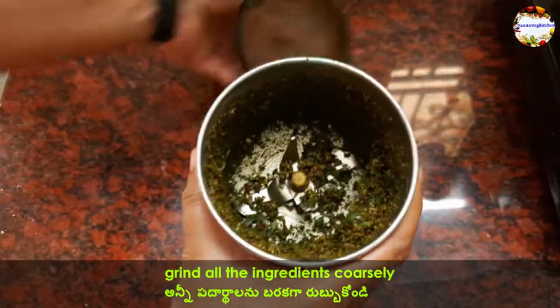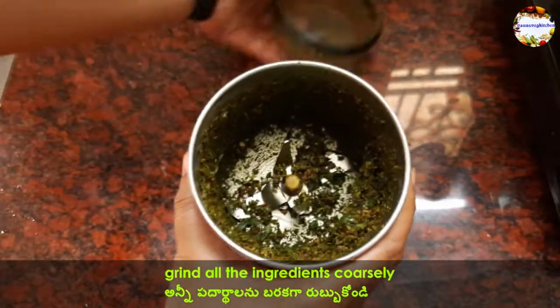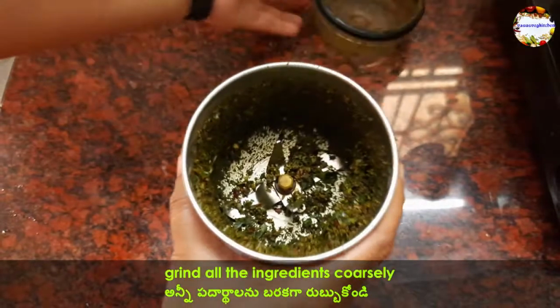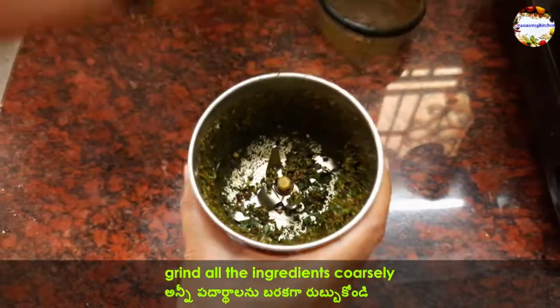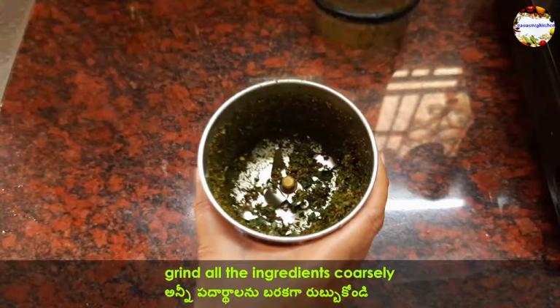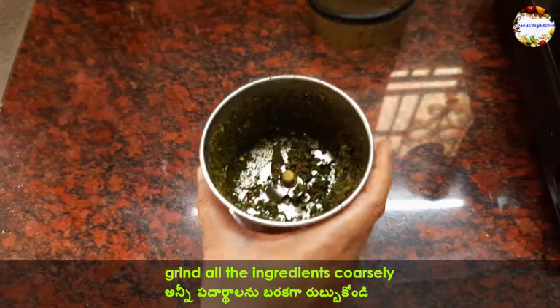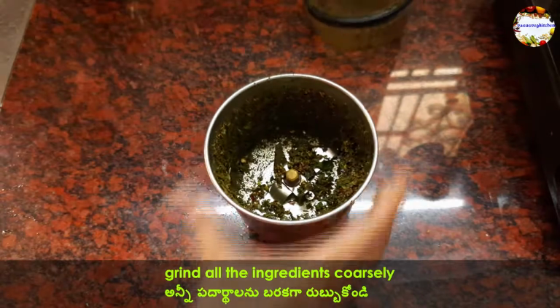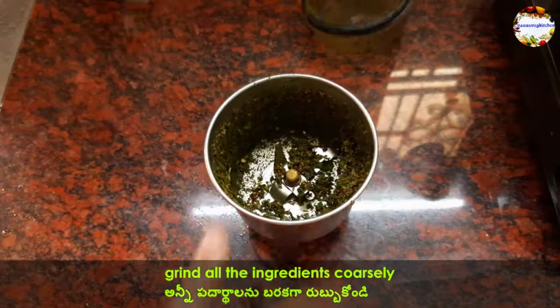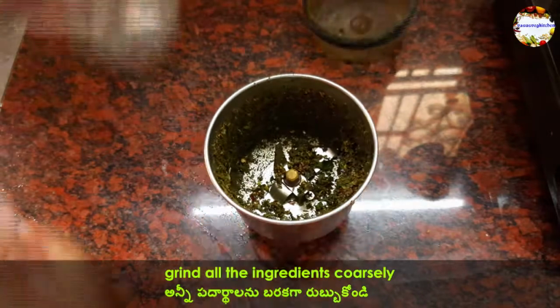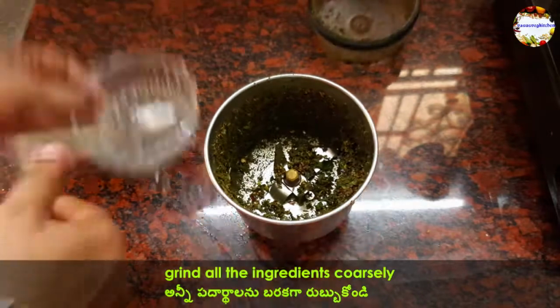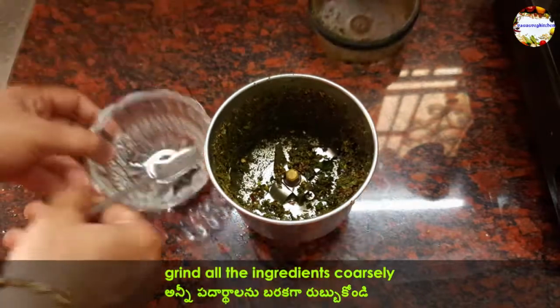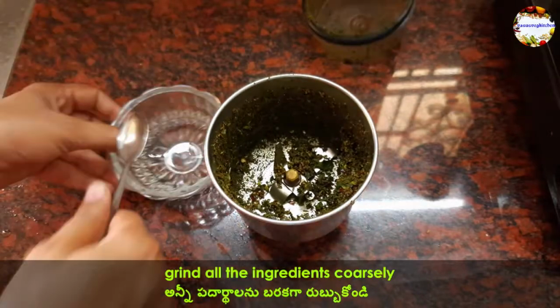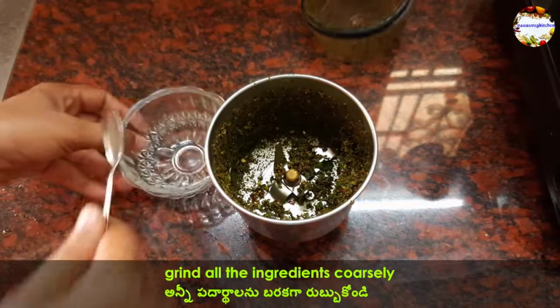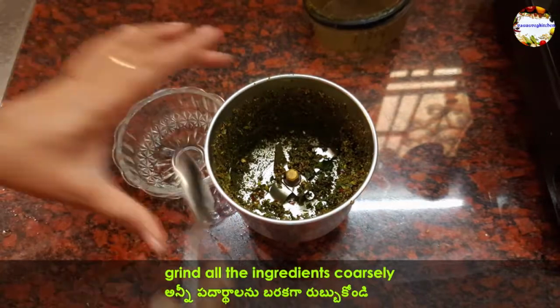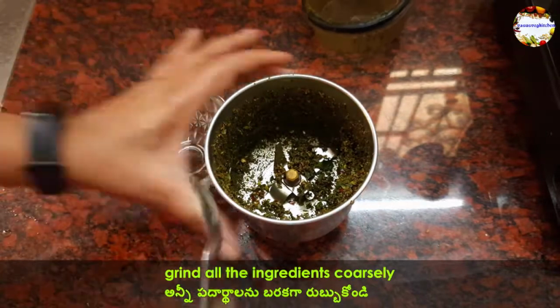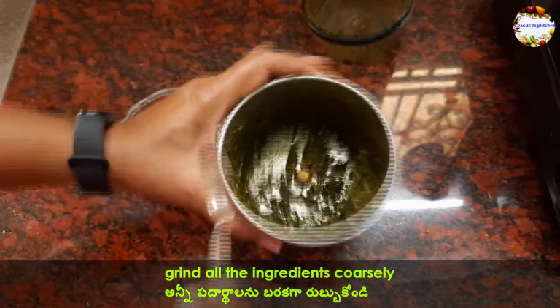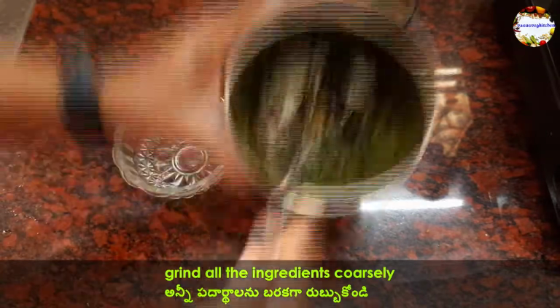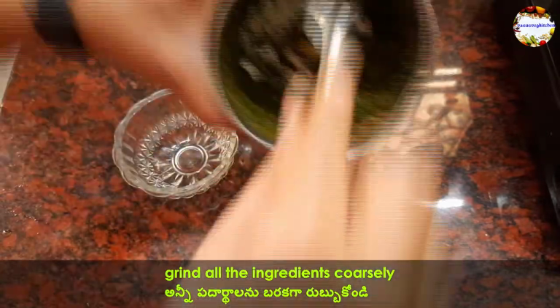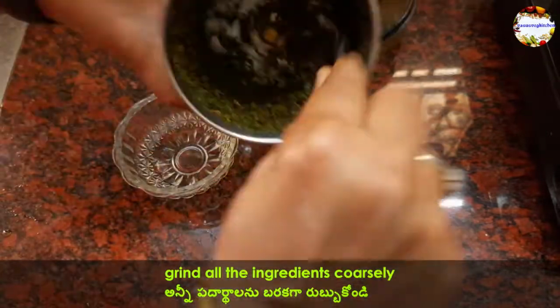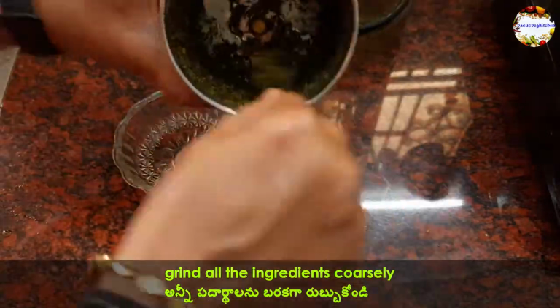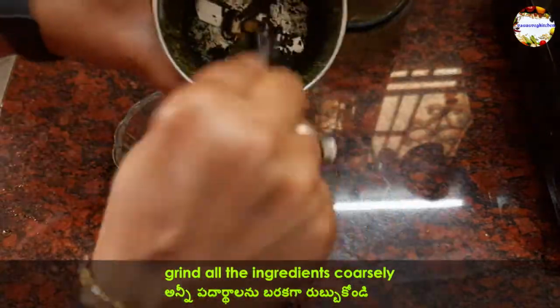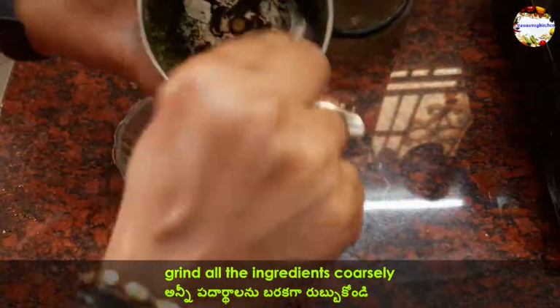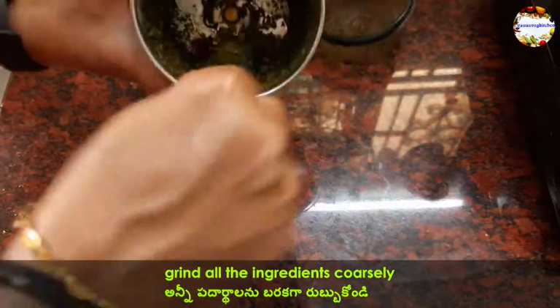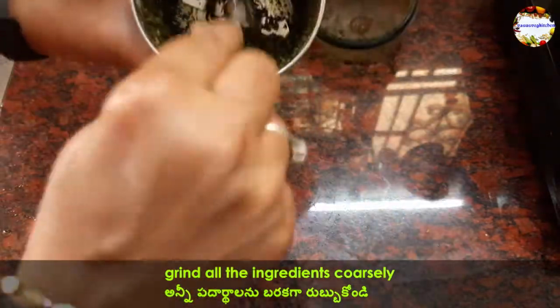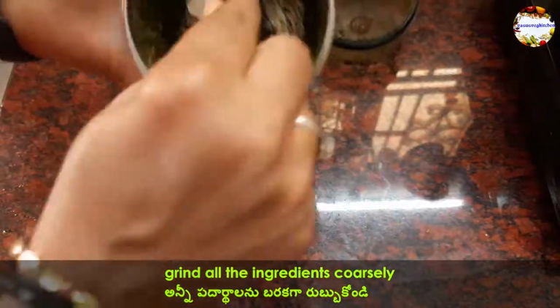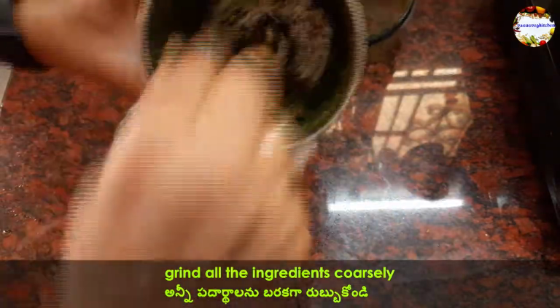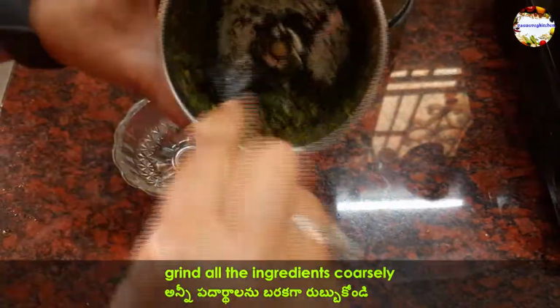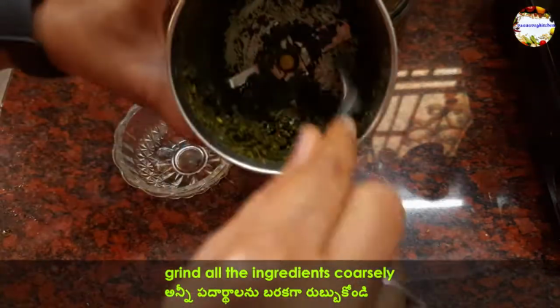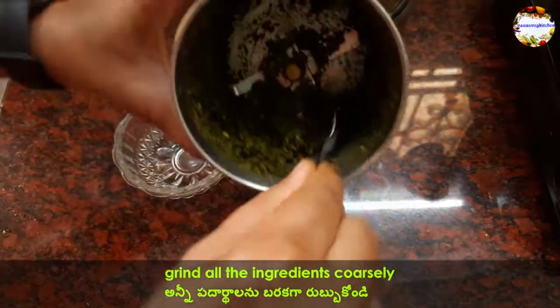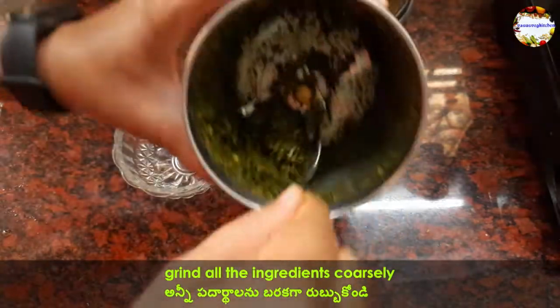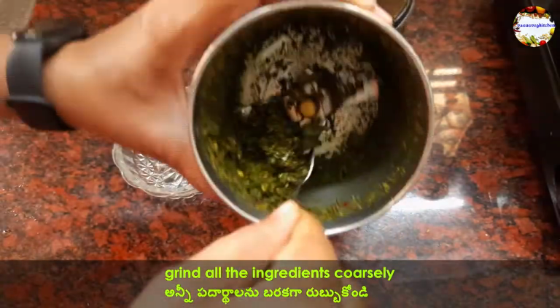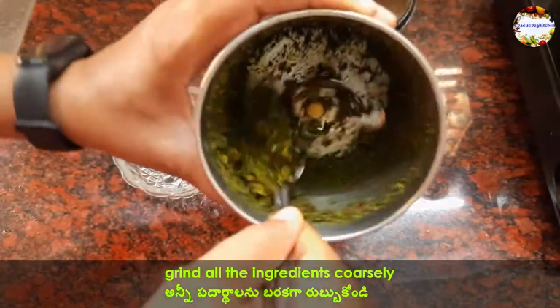Keep the Thuthuvalai paste aside. Add some water into the mixer jar and you can use this water later in the recipe.